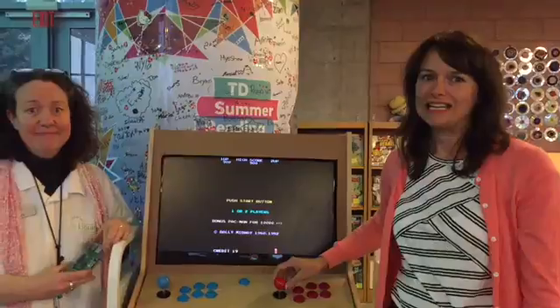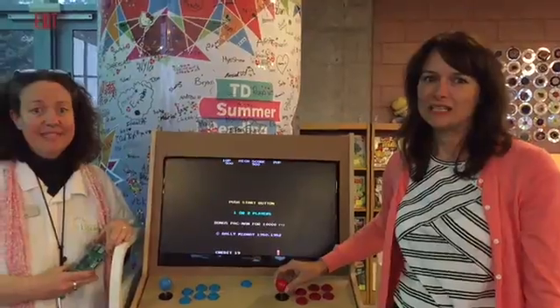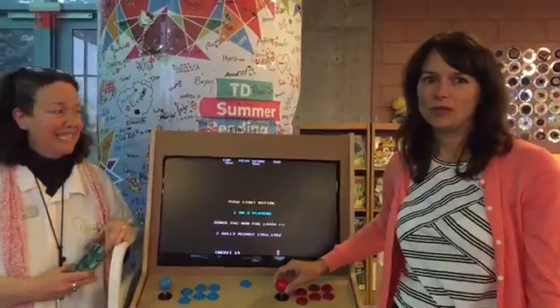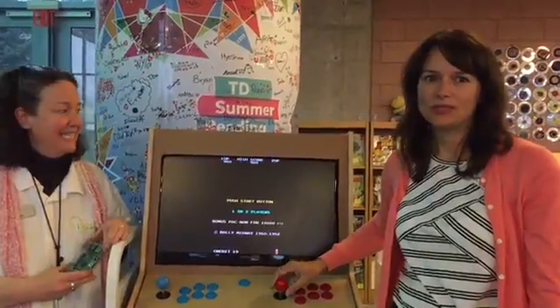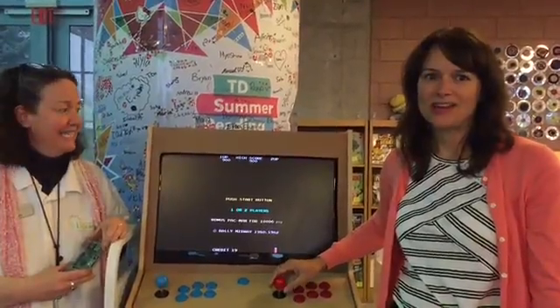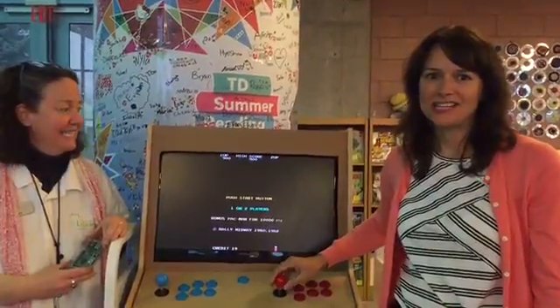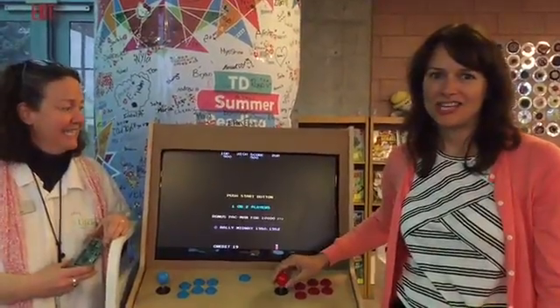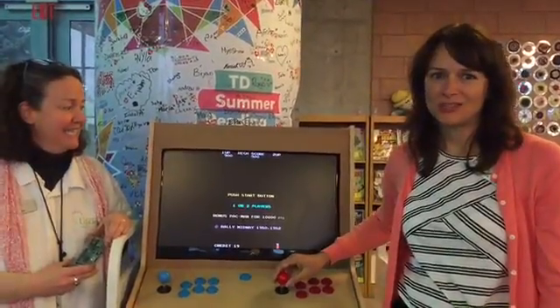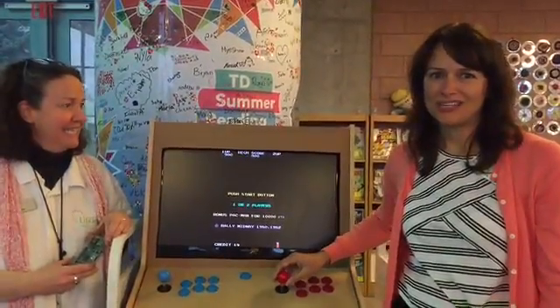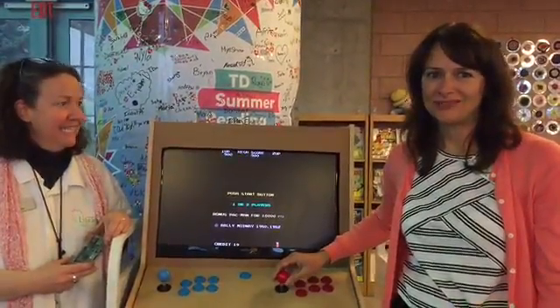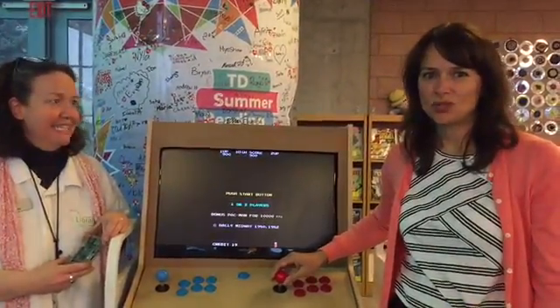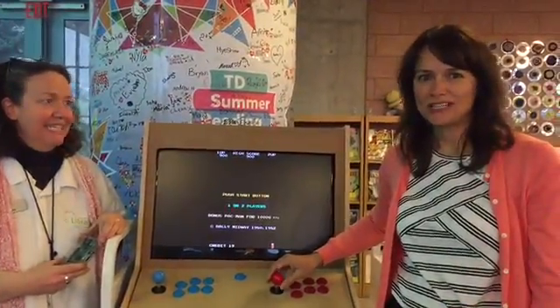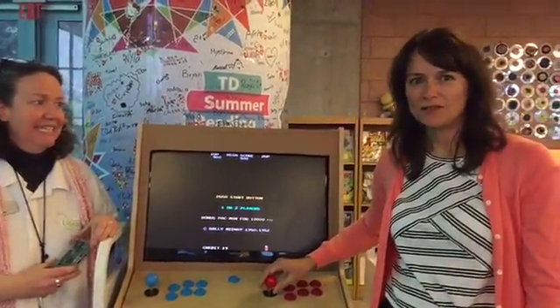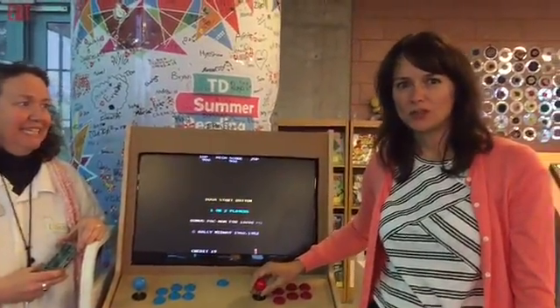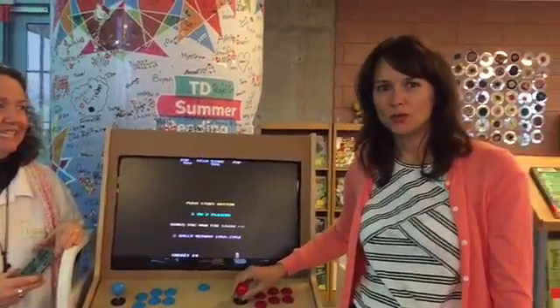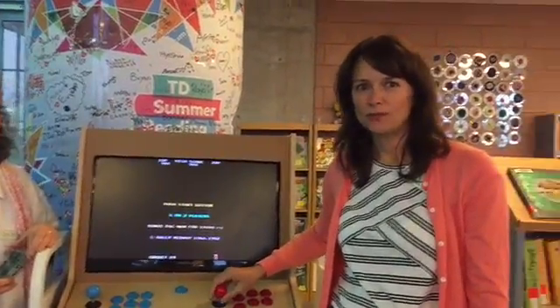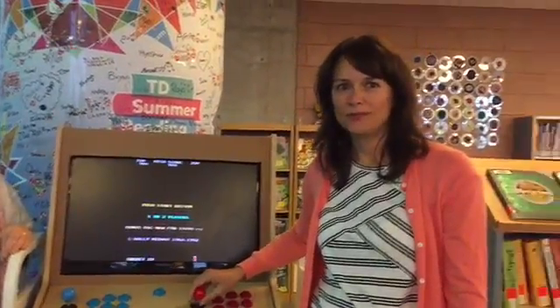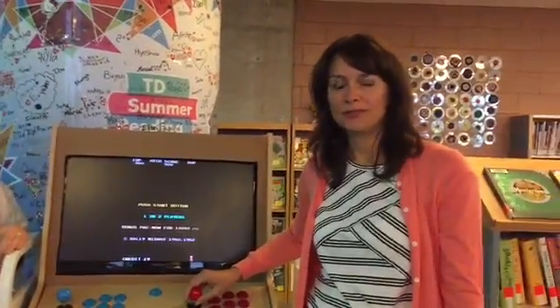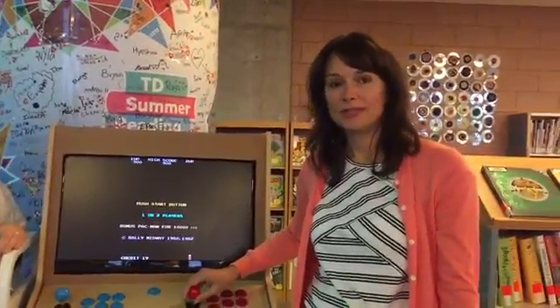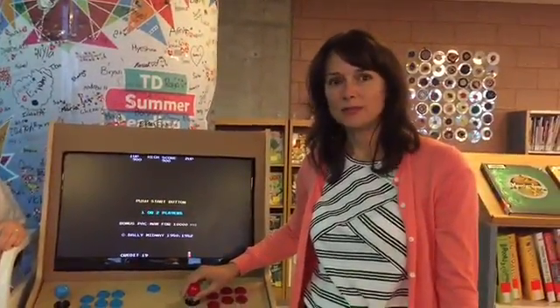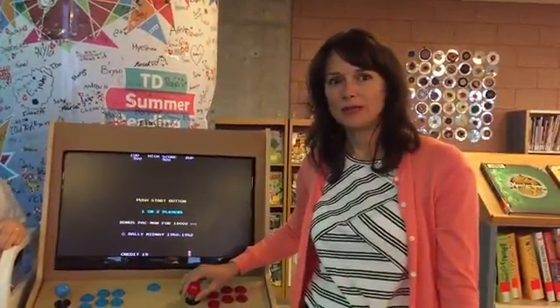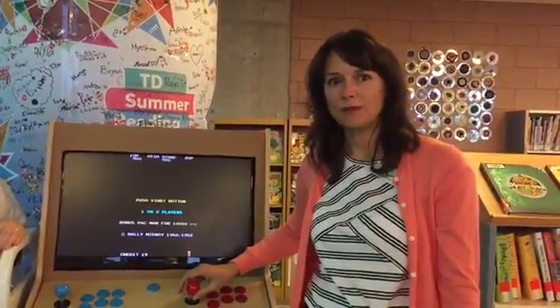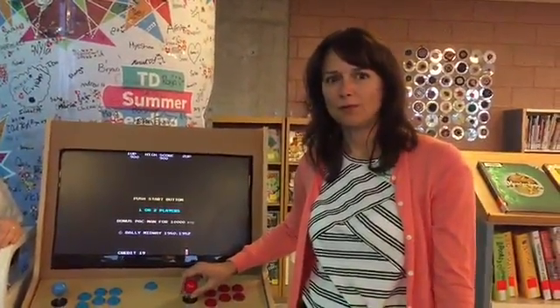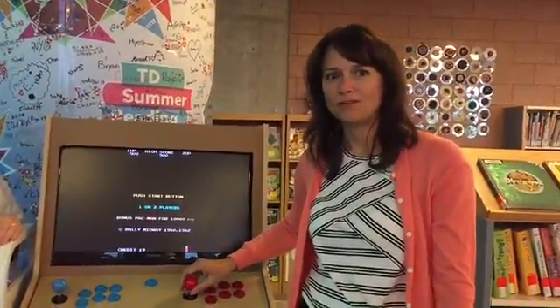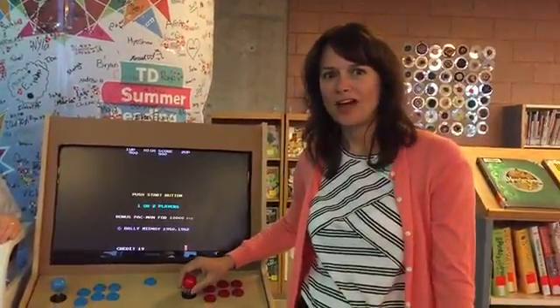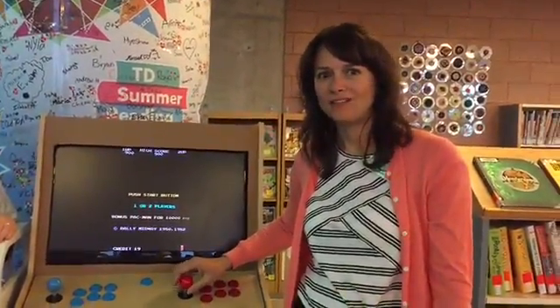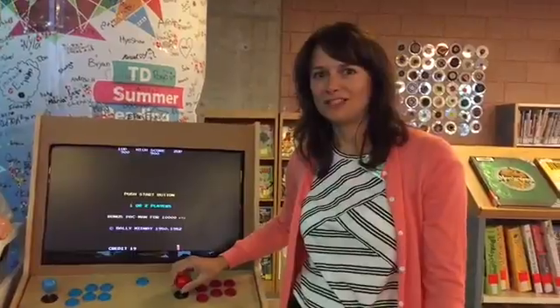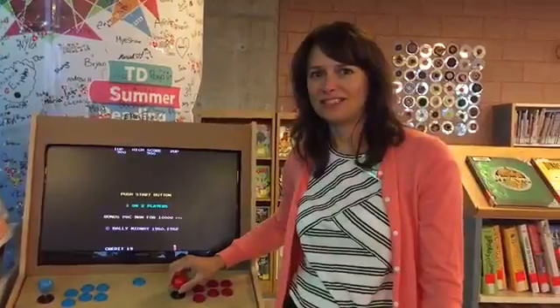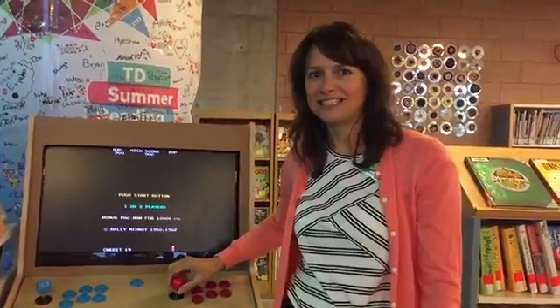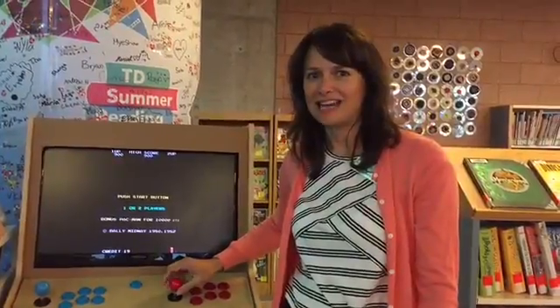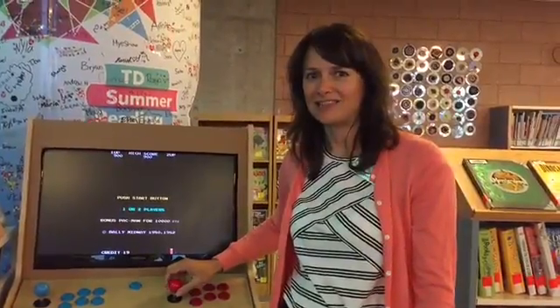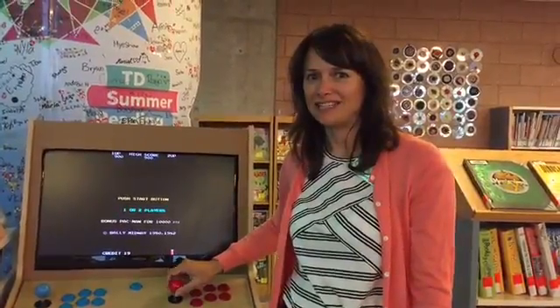It's Computer Science Education Week. Join us after school this week from 4 to 5 for different activities.